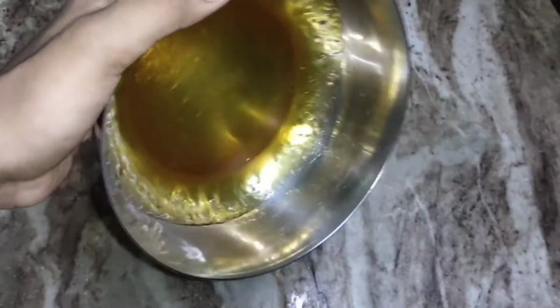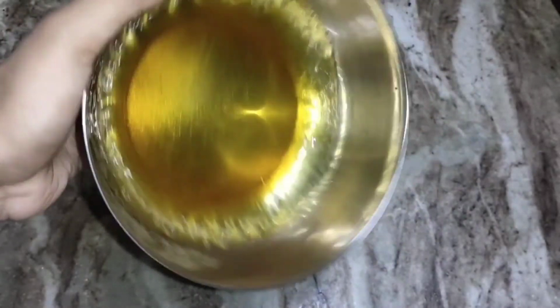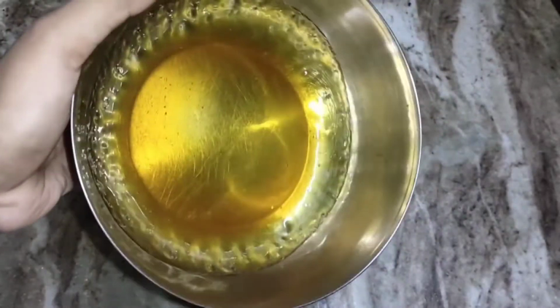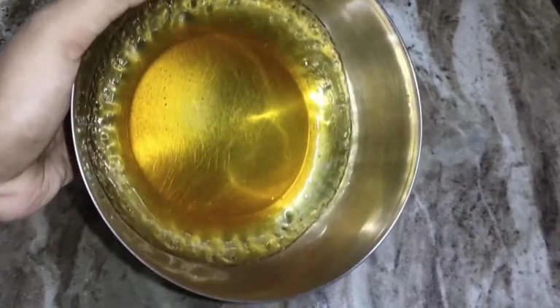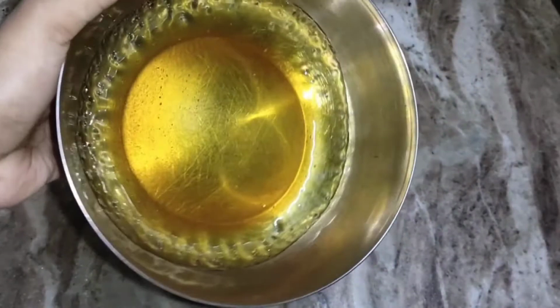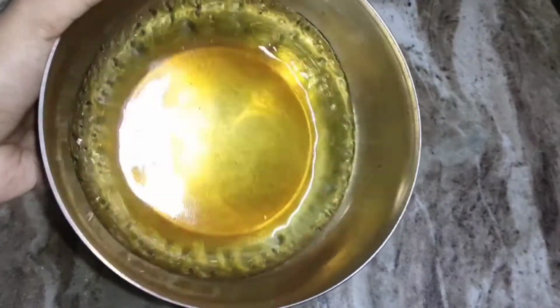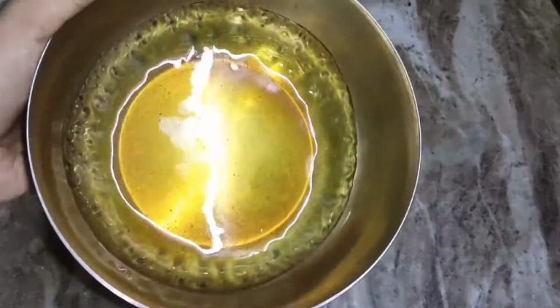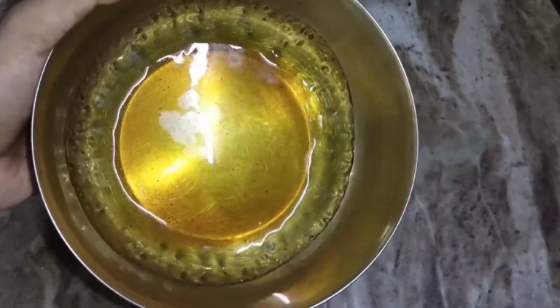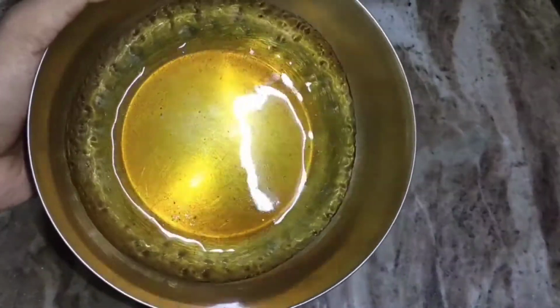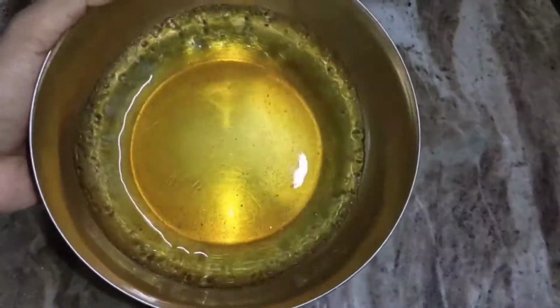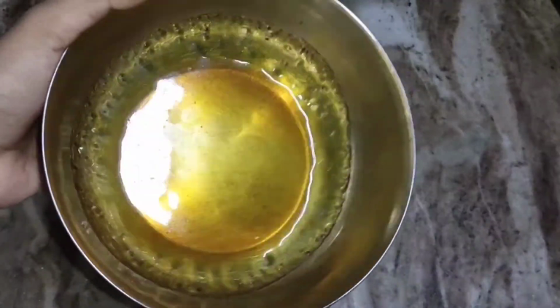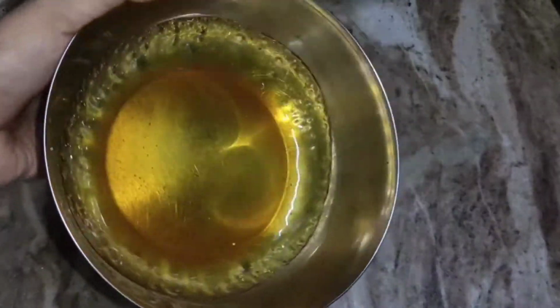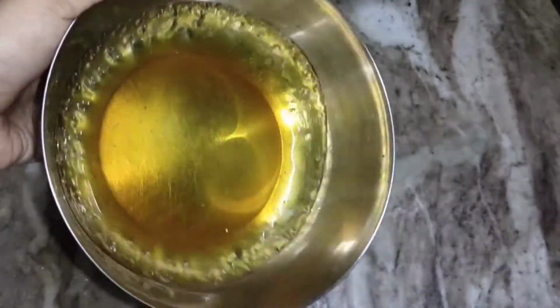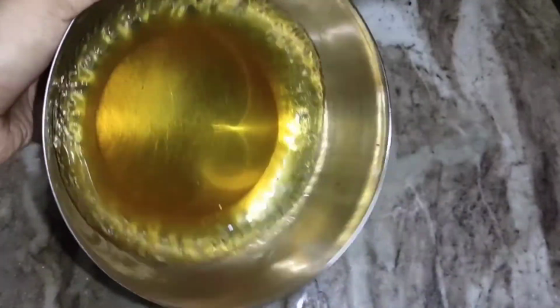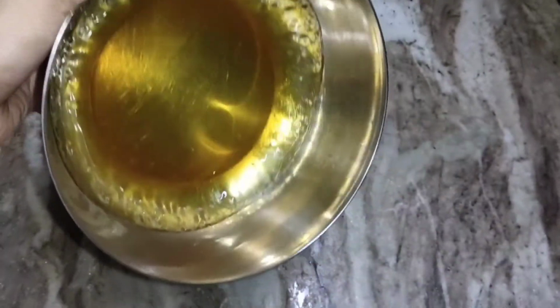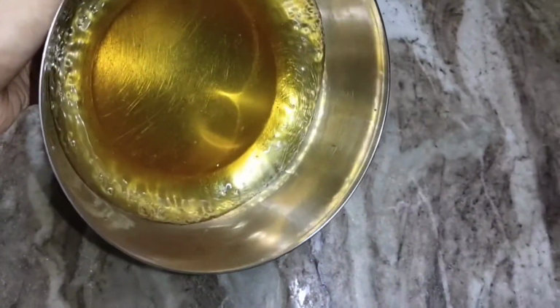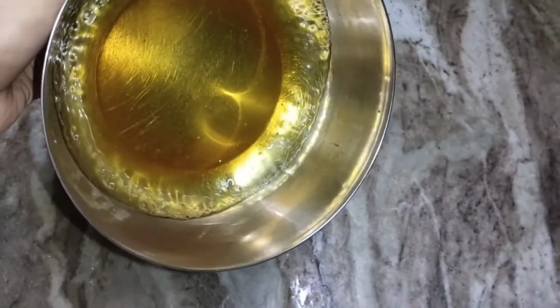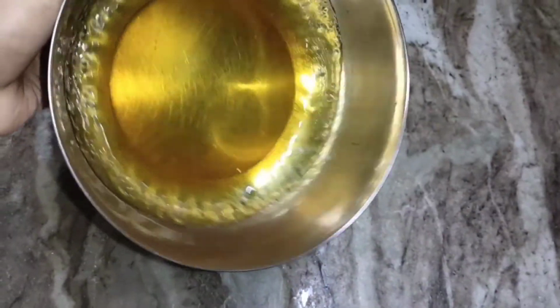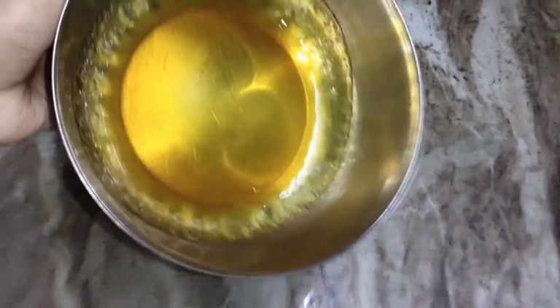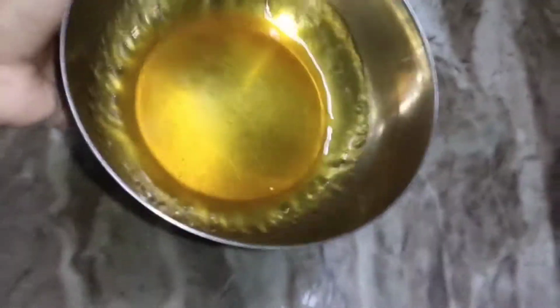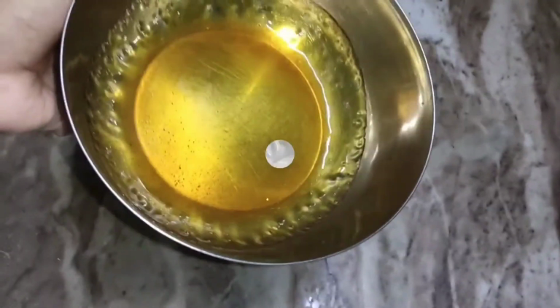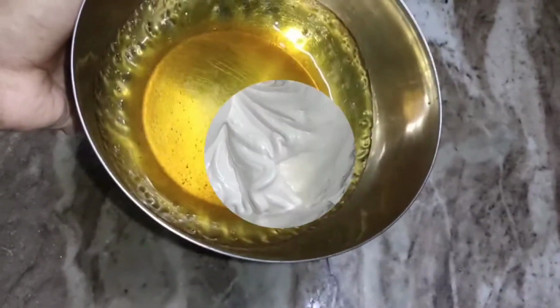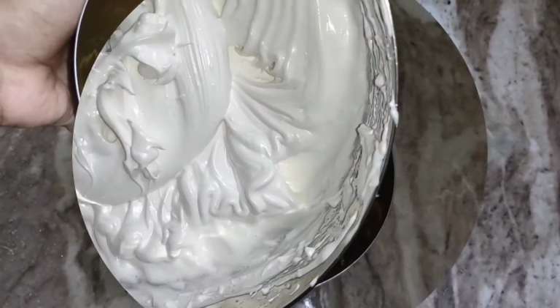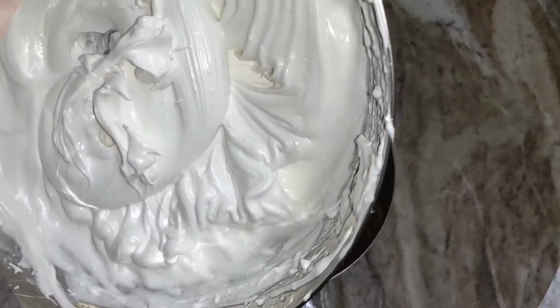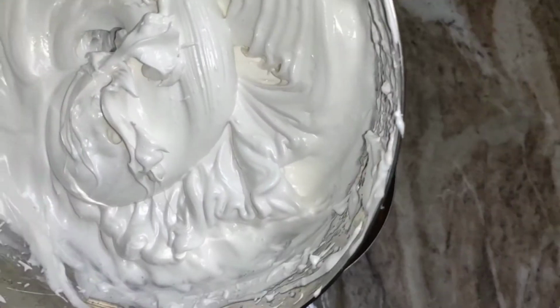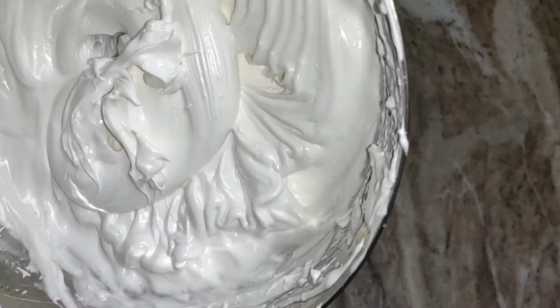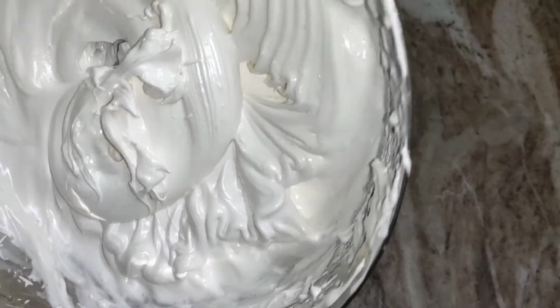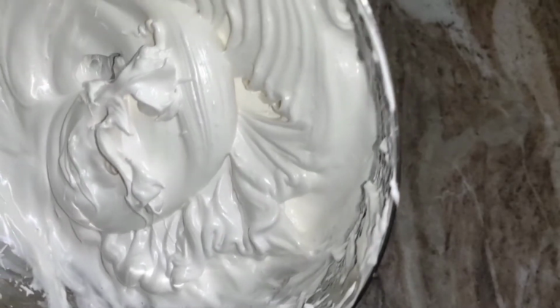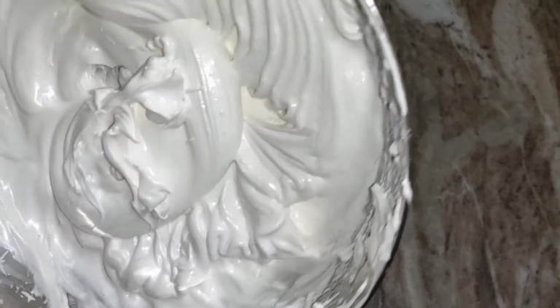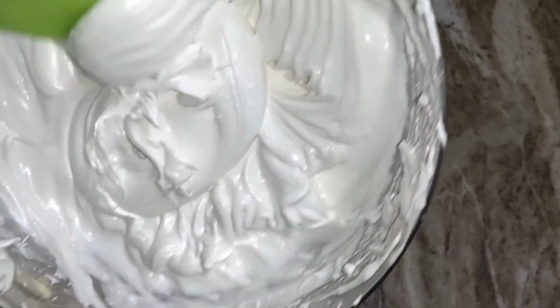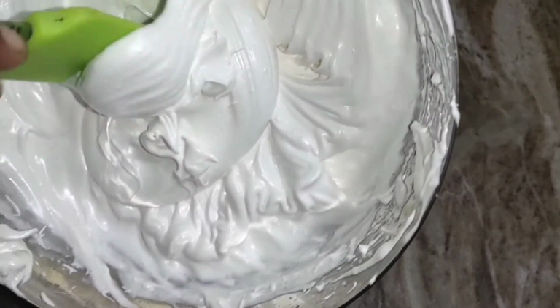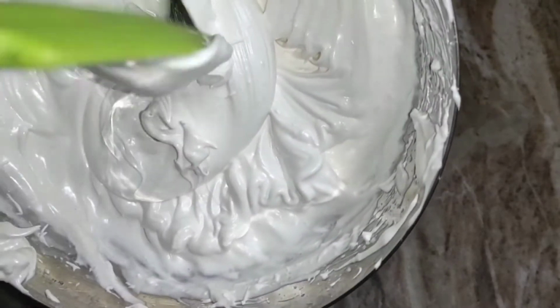Now we will set the caramel. We will put it on a bit.